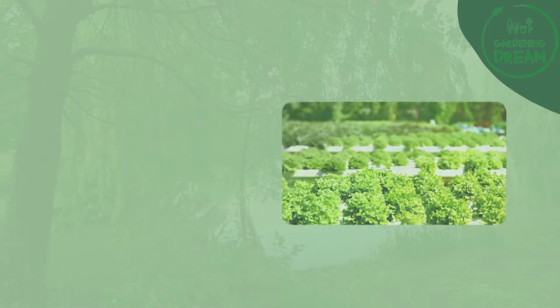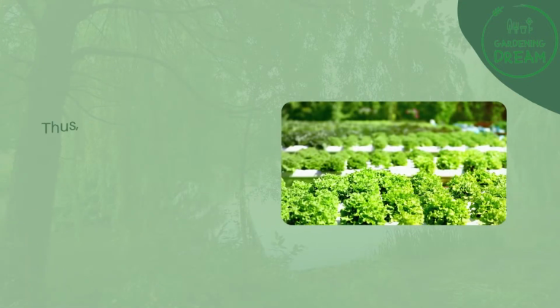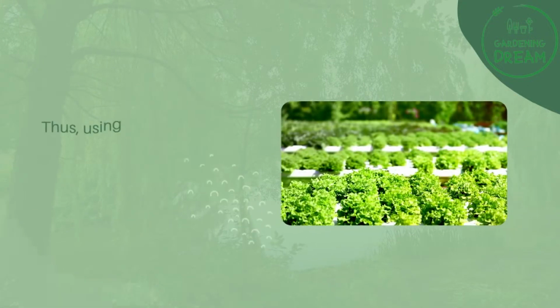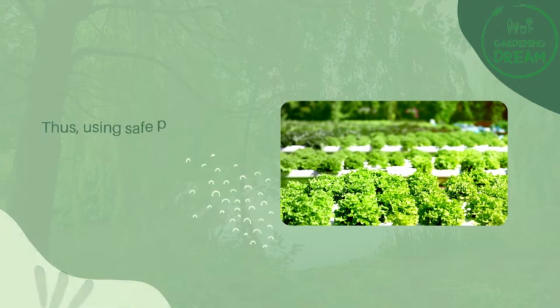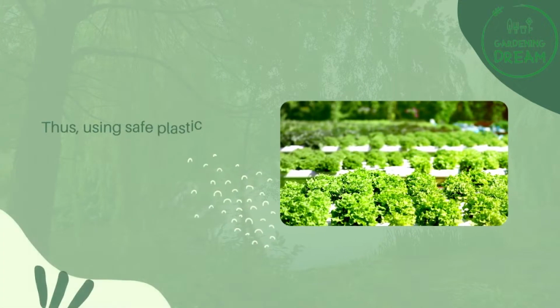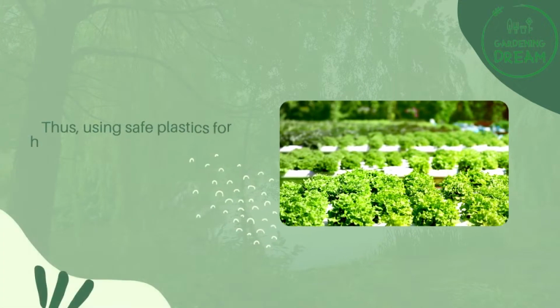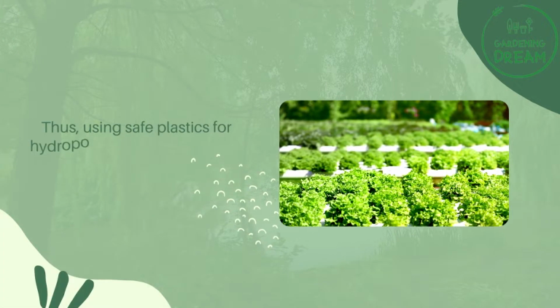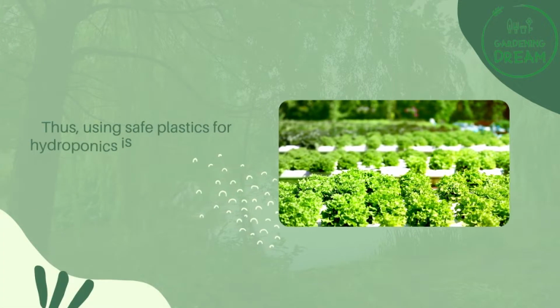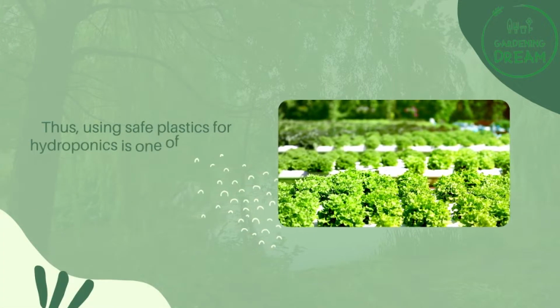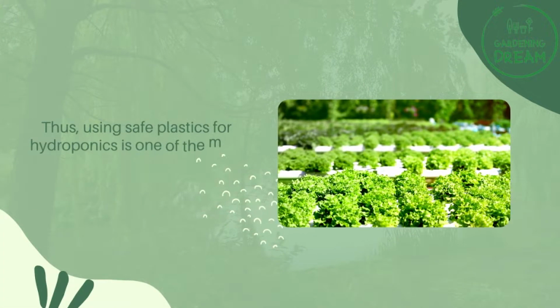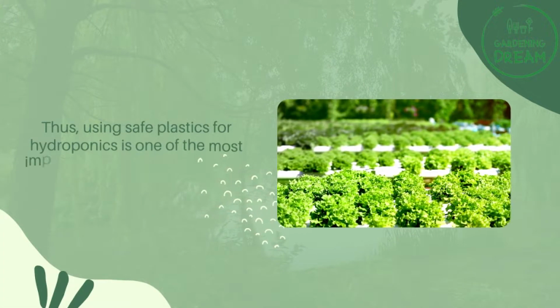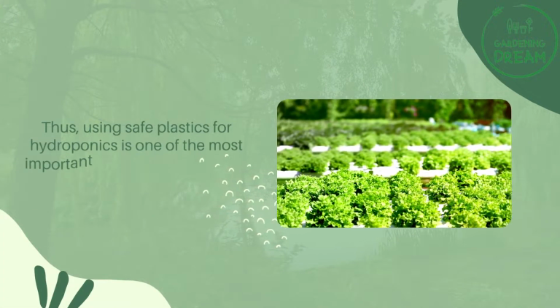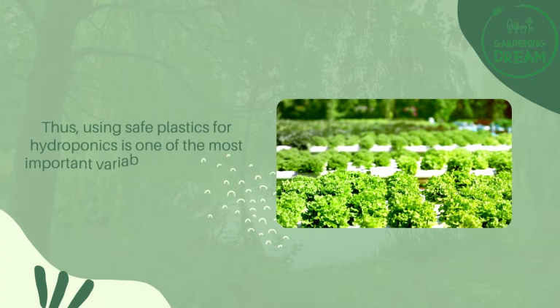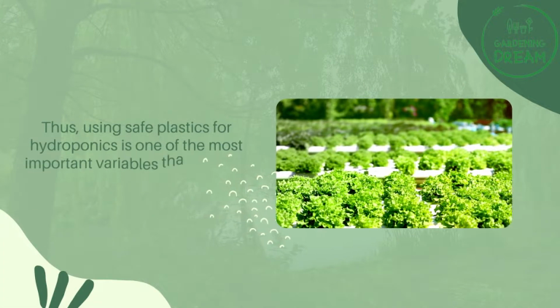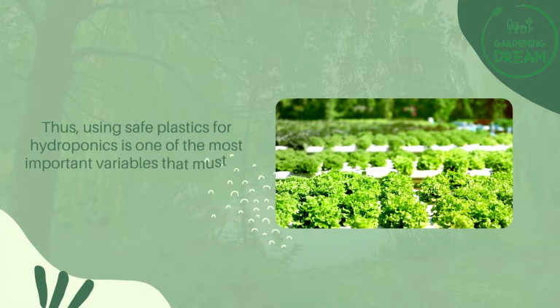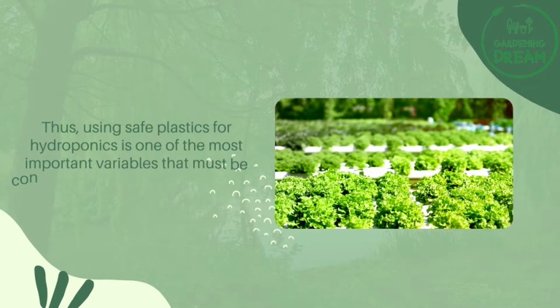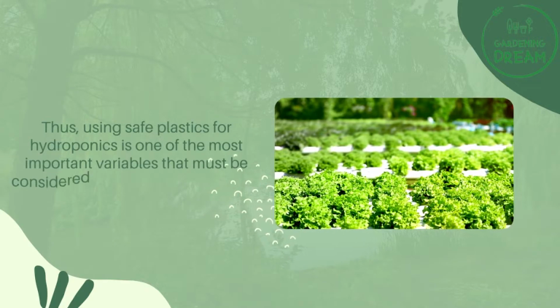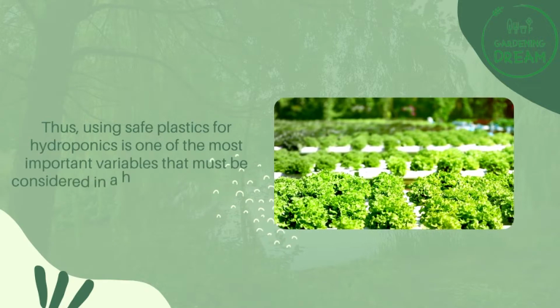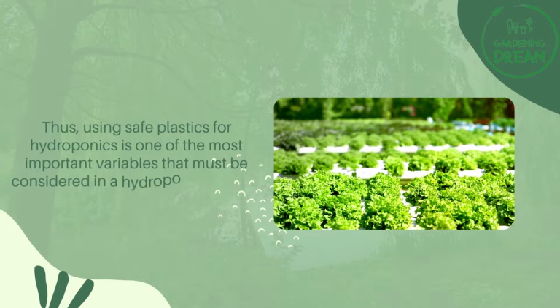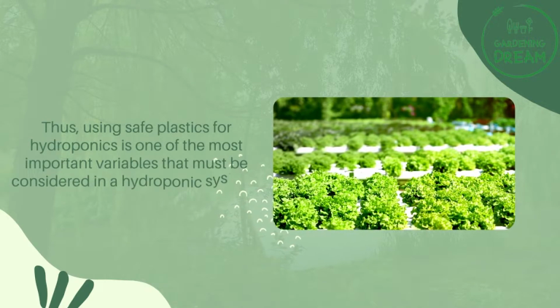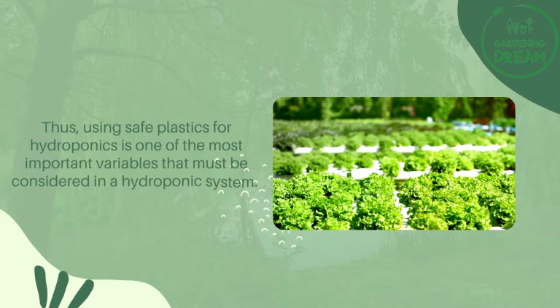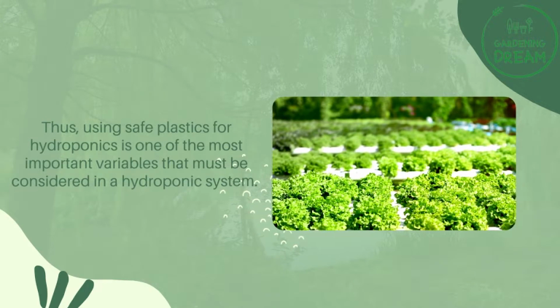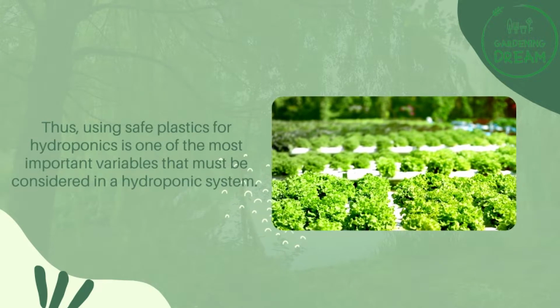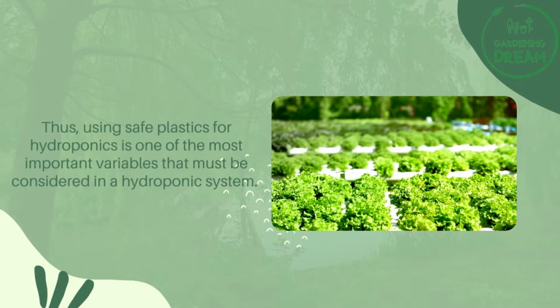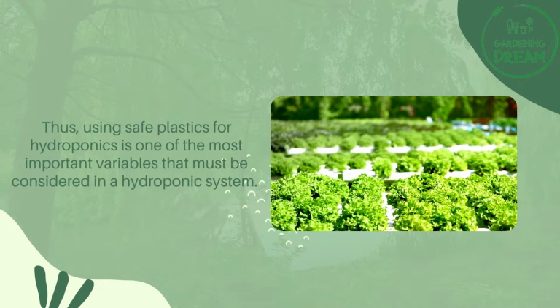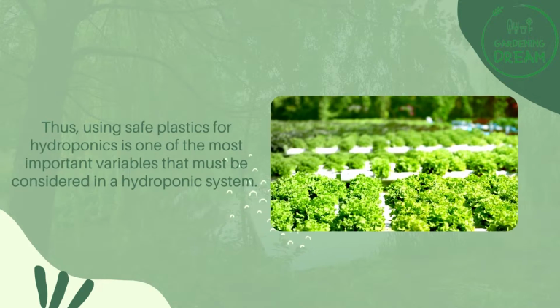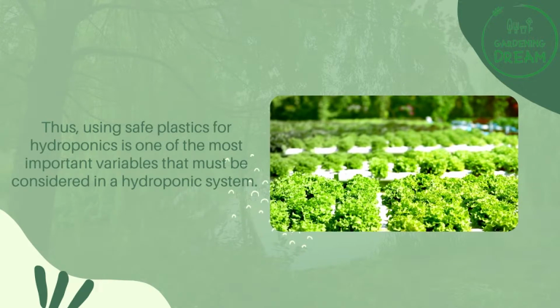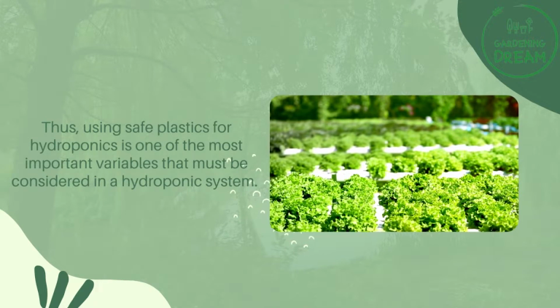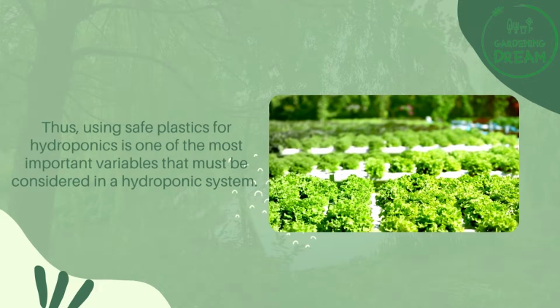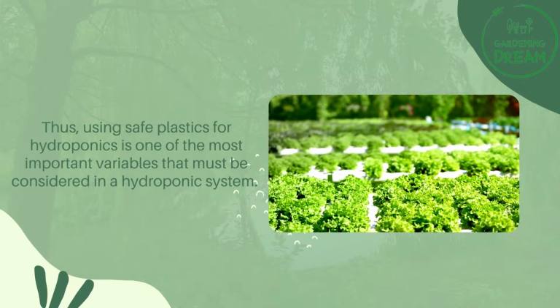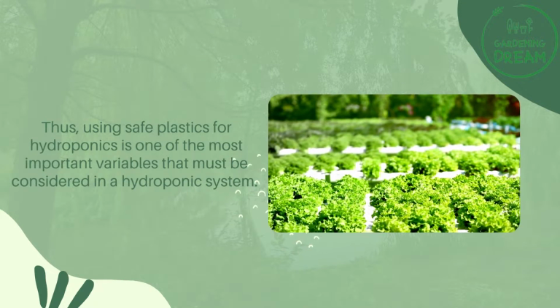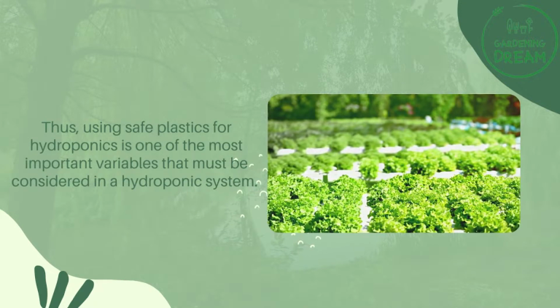Thus, using safe plastics for hydroponics is one of the most important variables that must be considered in a hydroponic system.